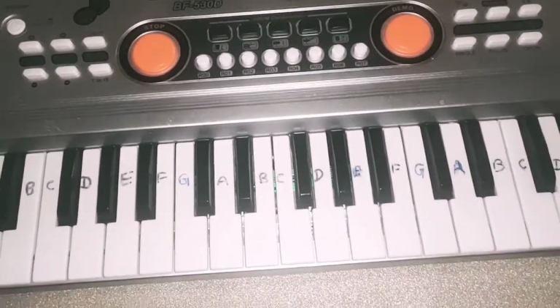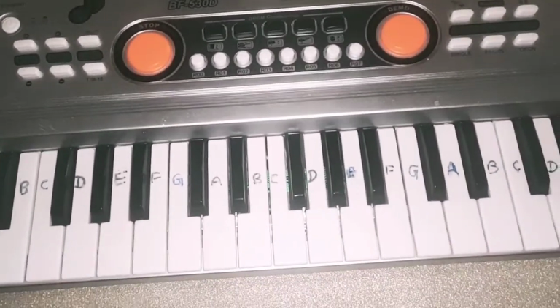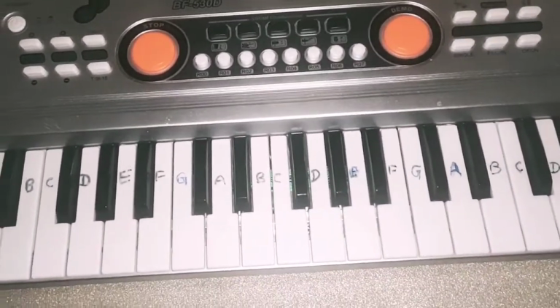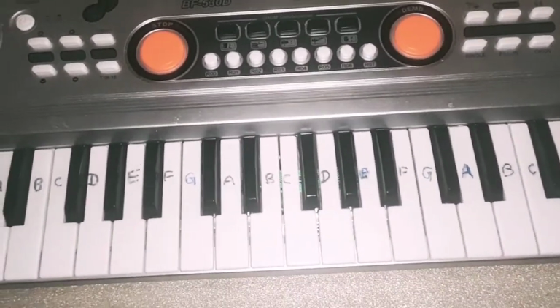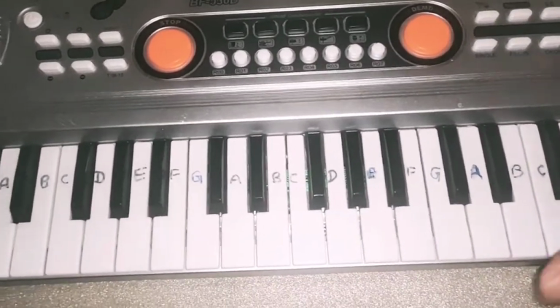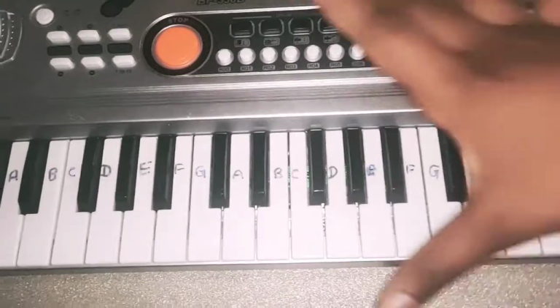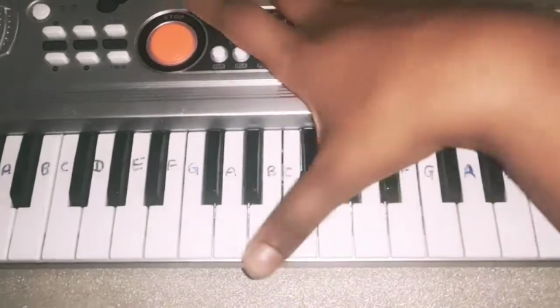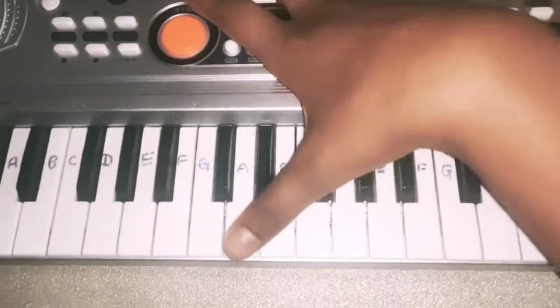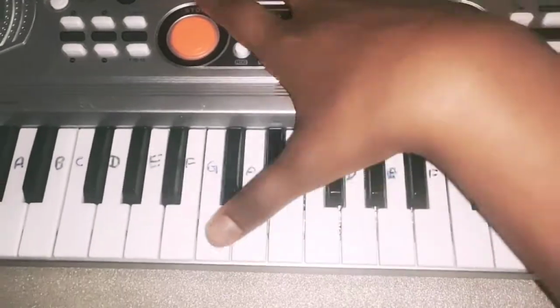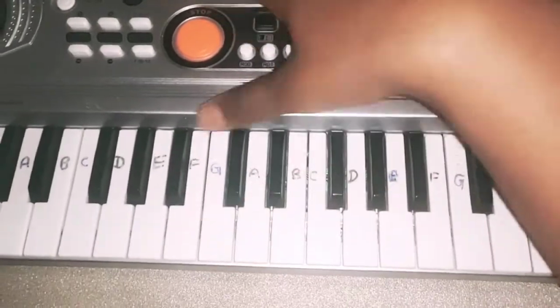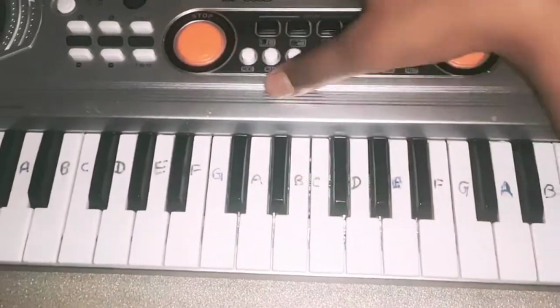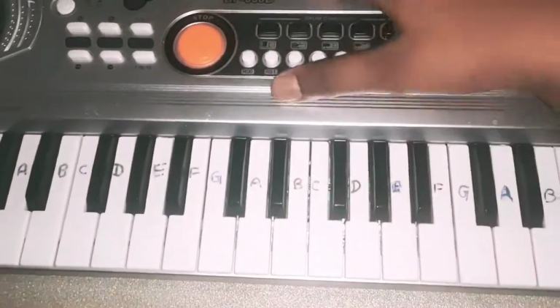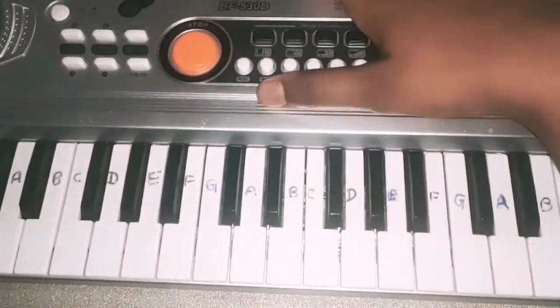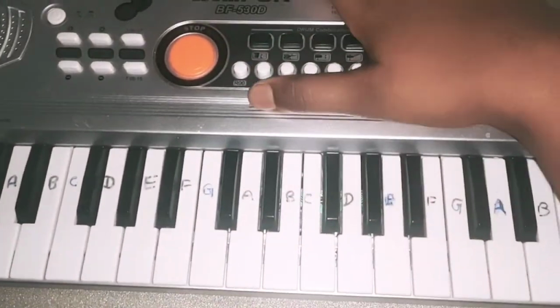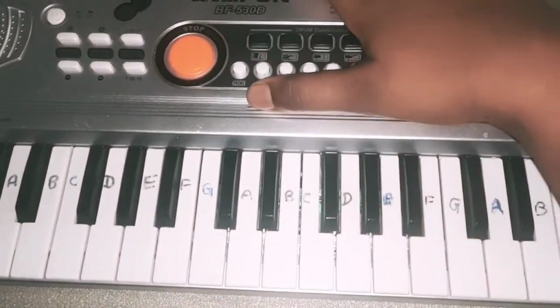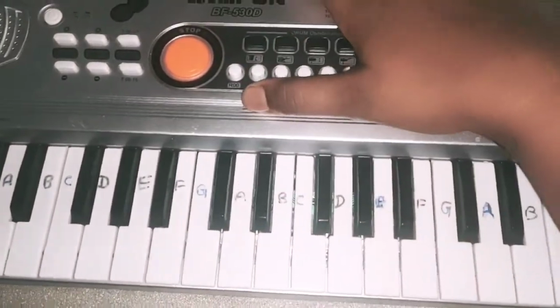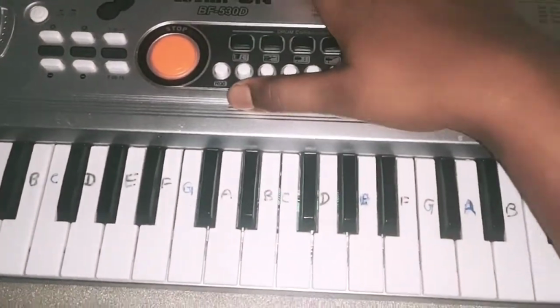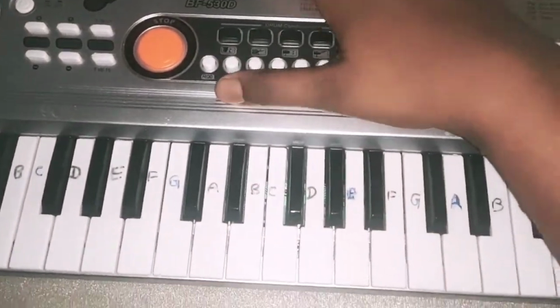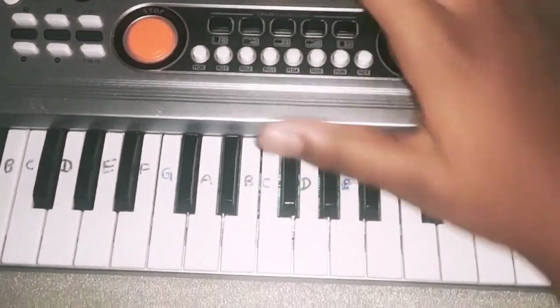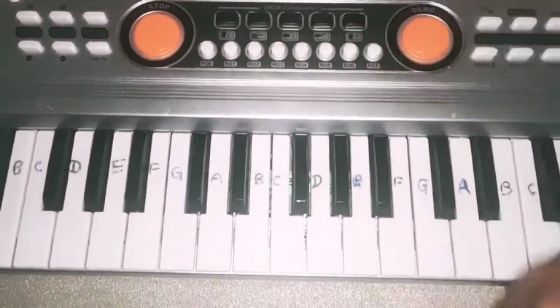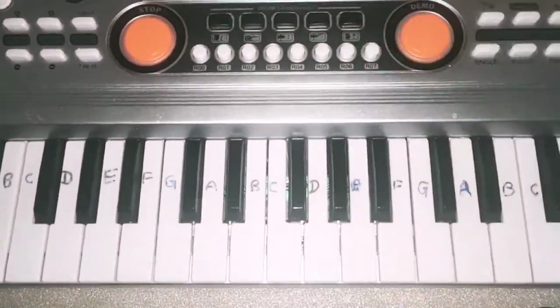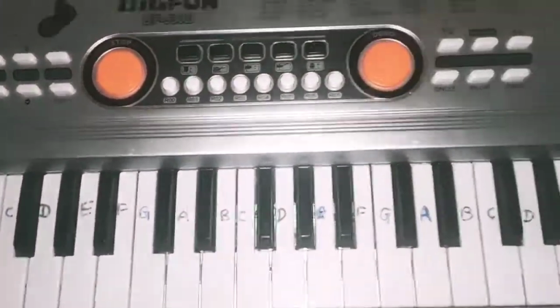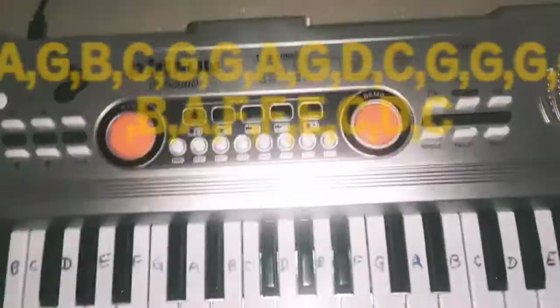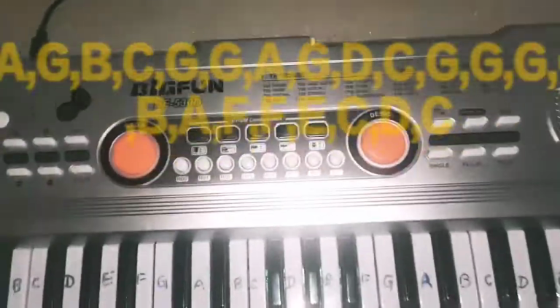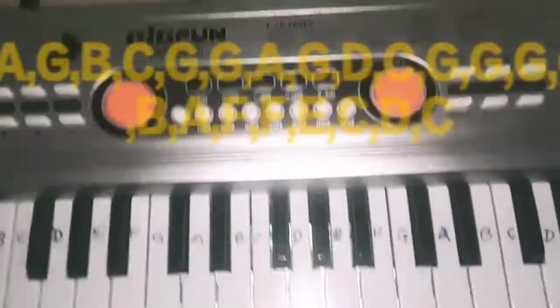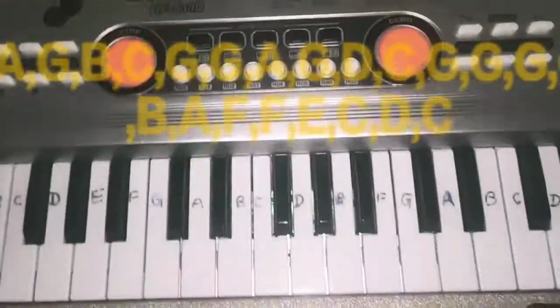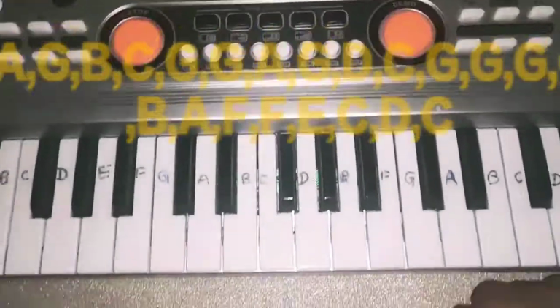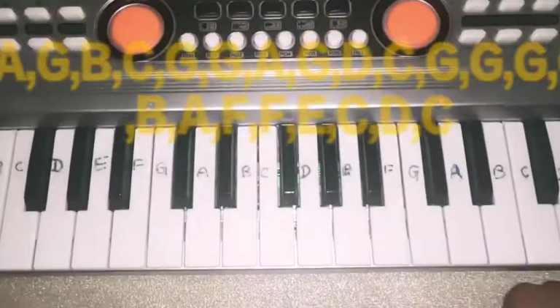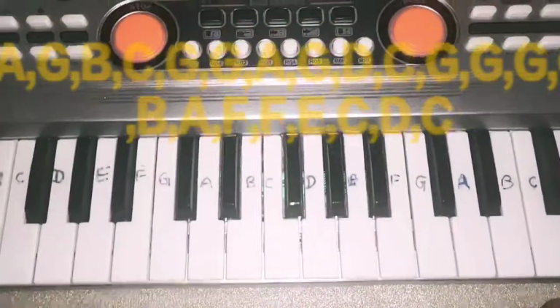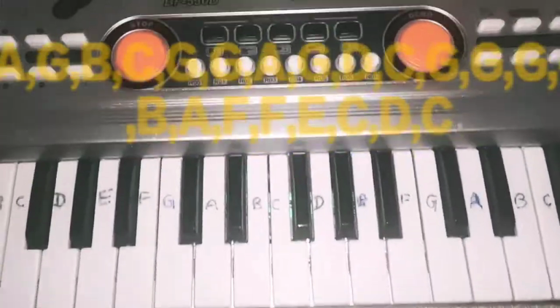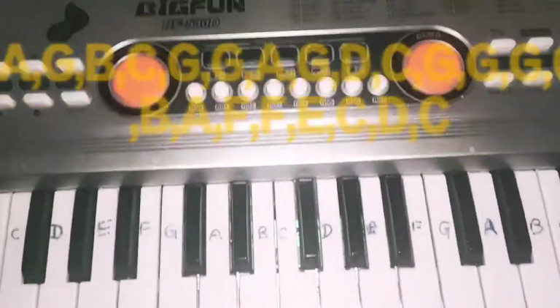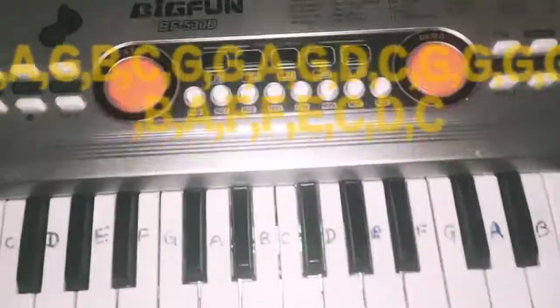I will put the letters up there. Let's get started.